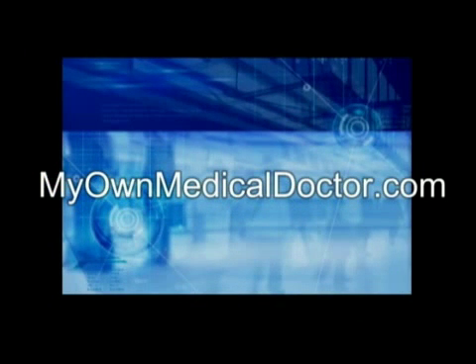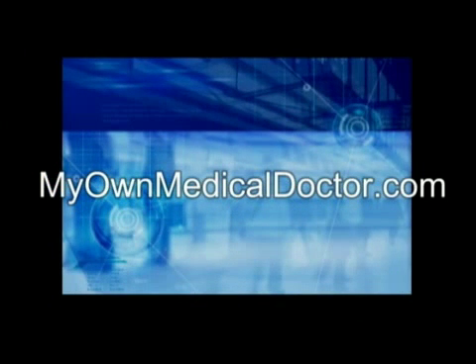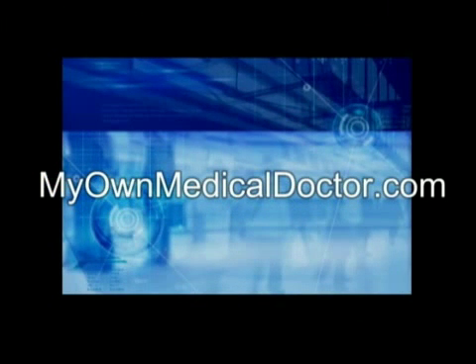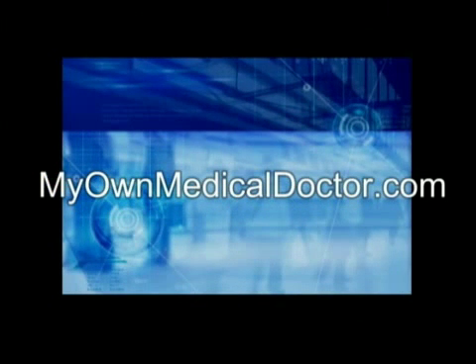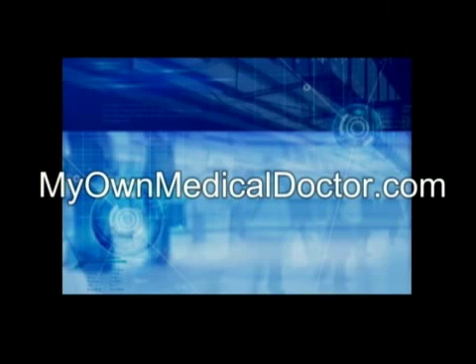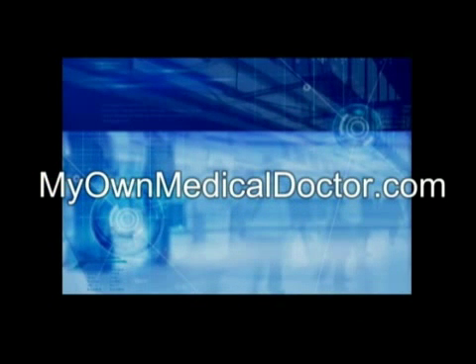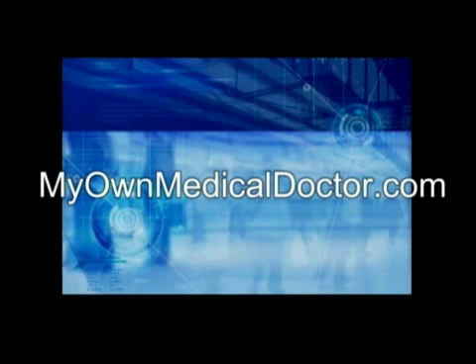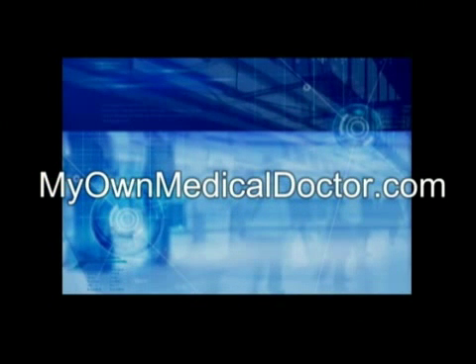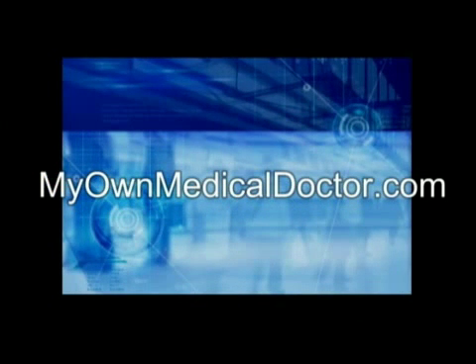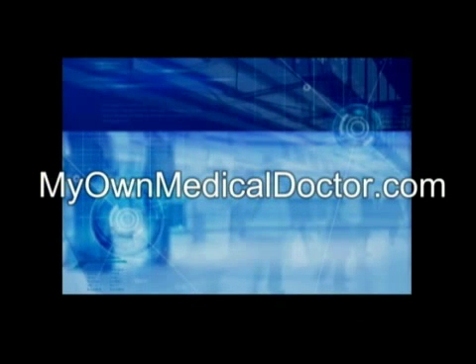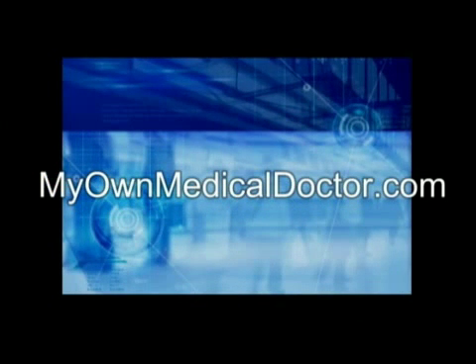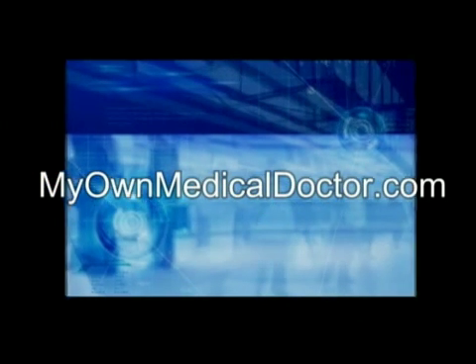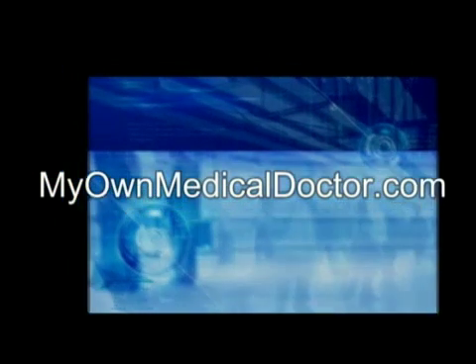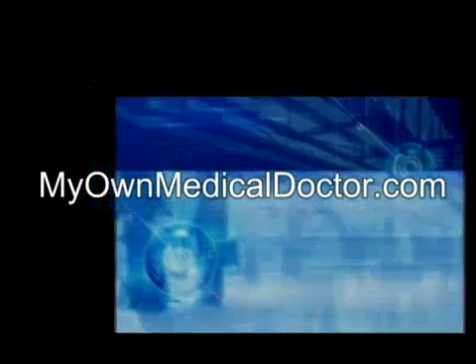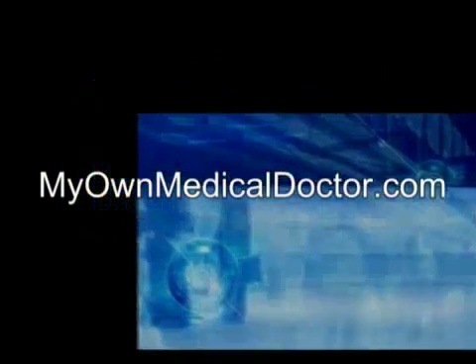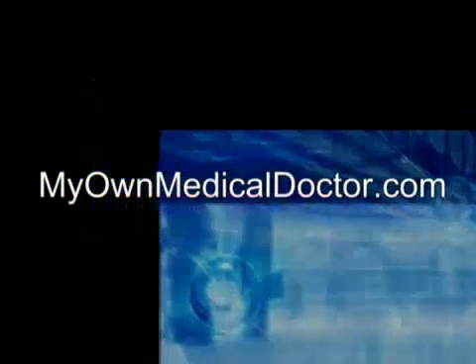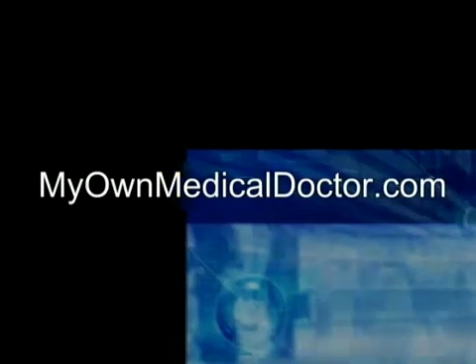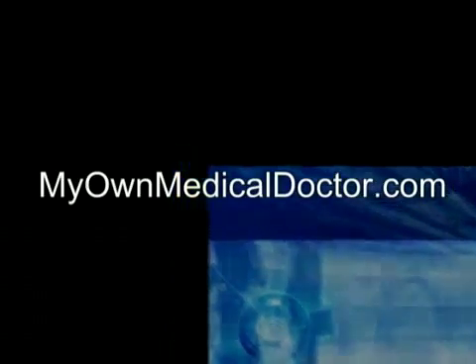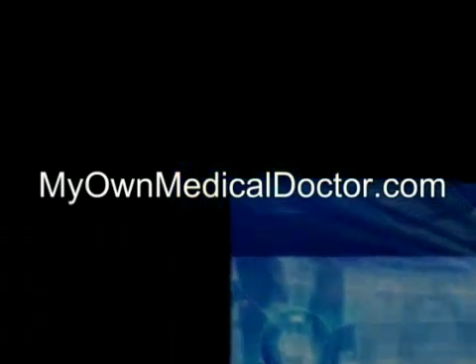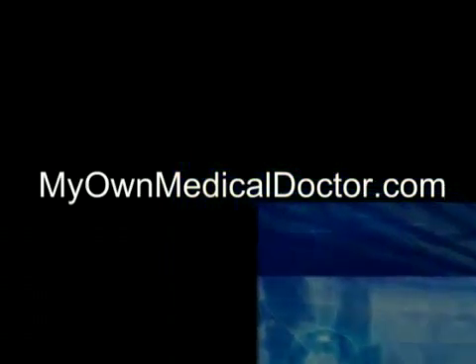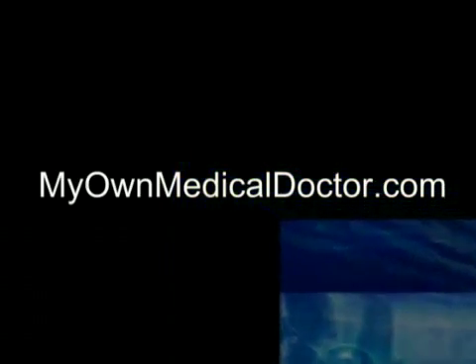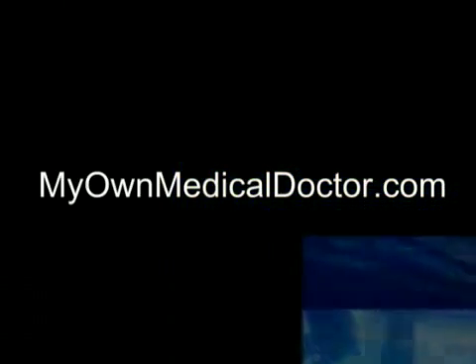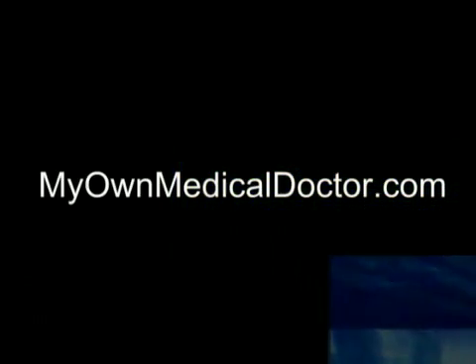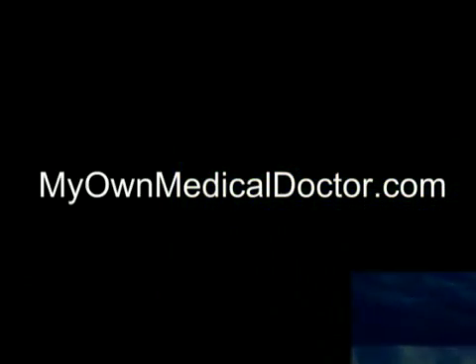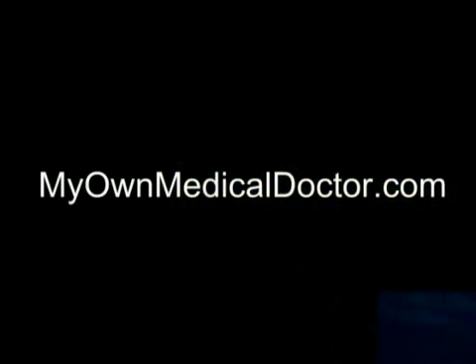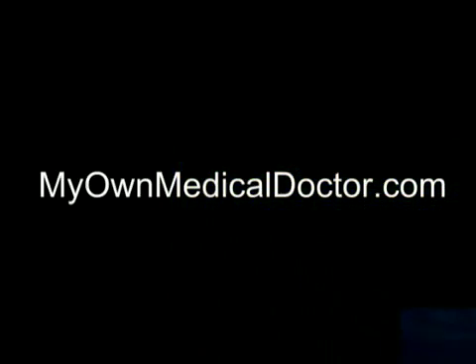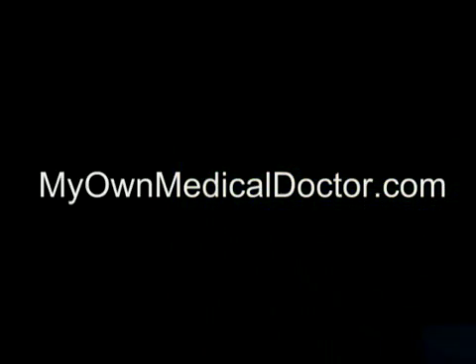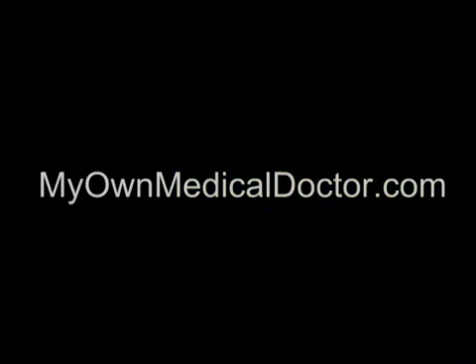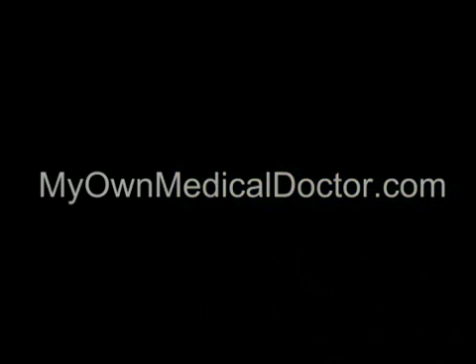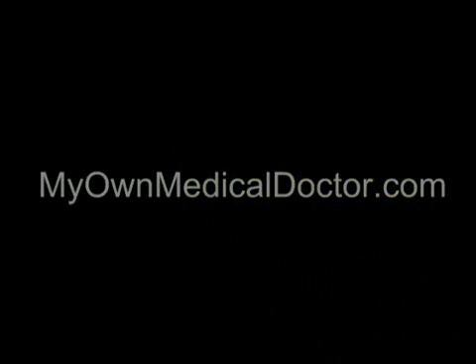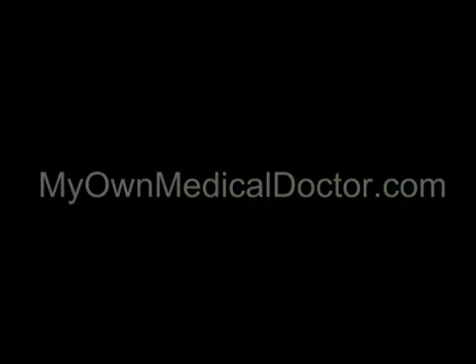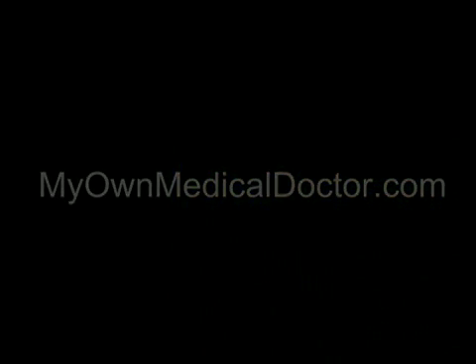Dr. Sugar — can entertain and educate you.